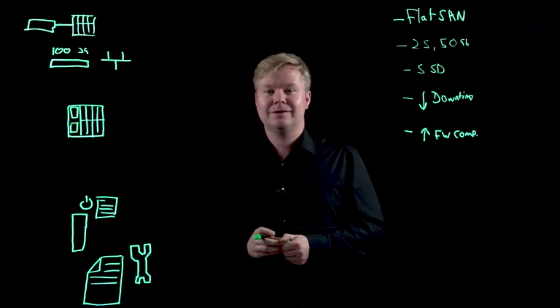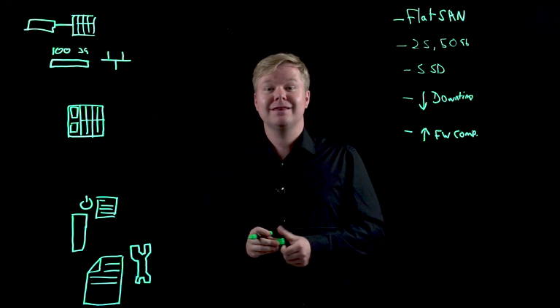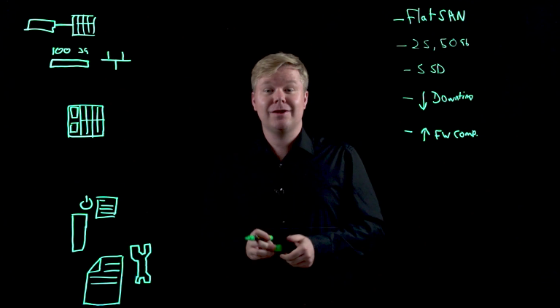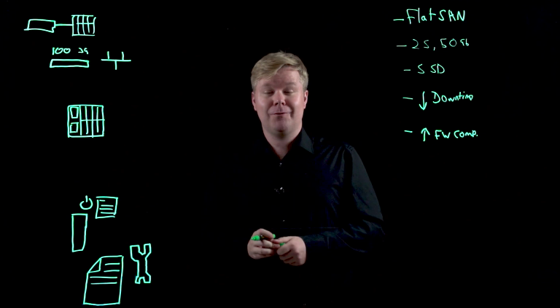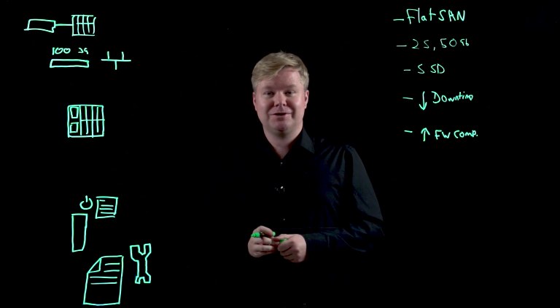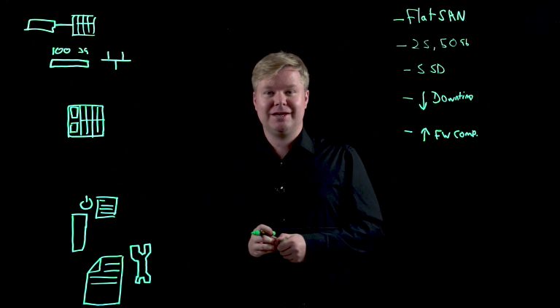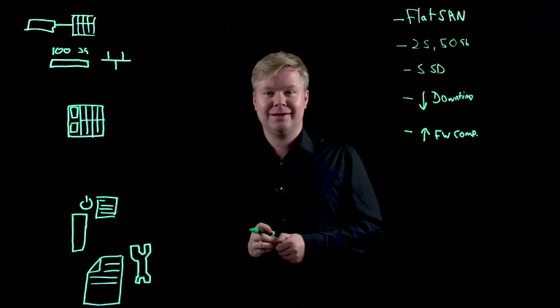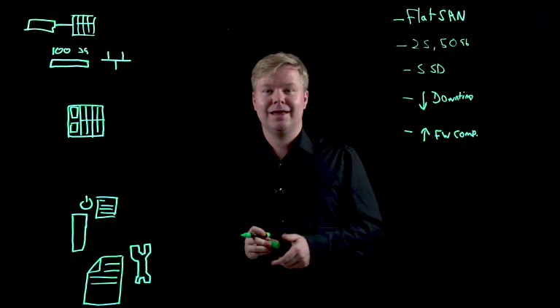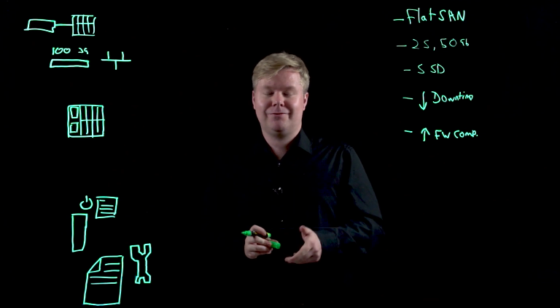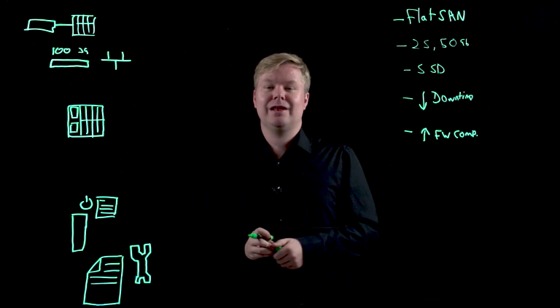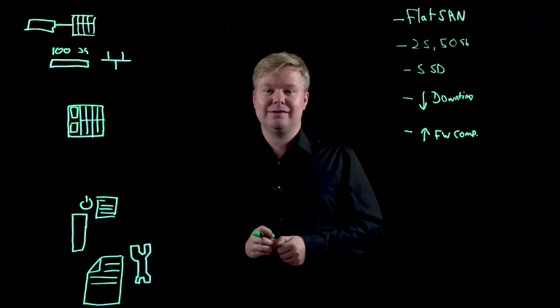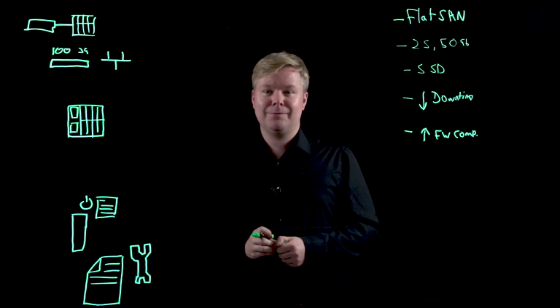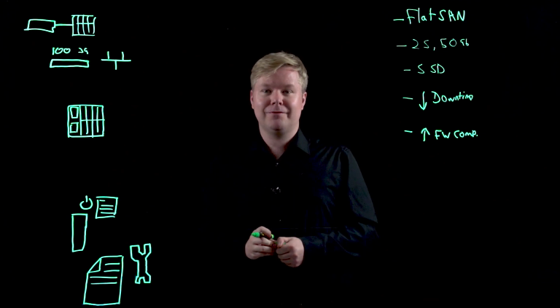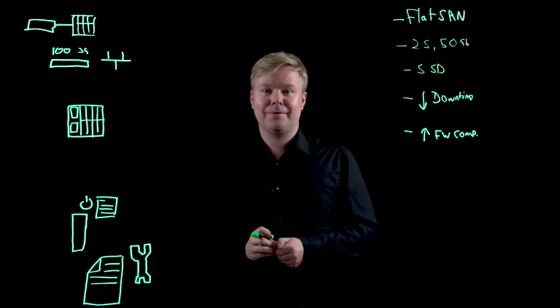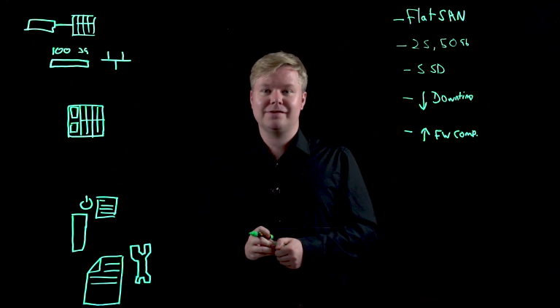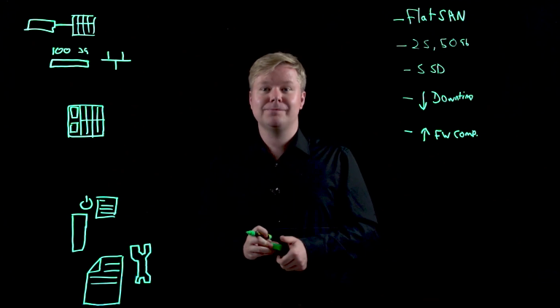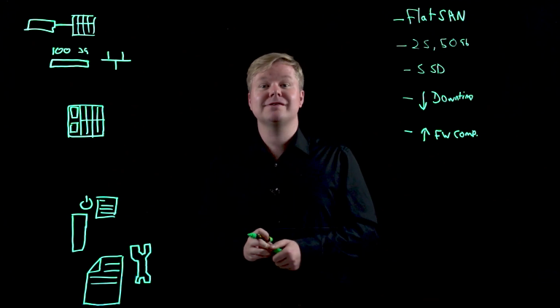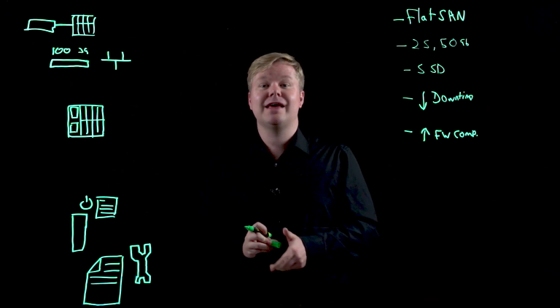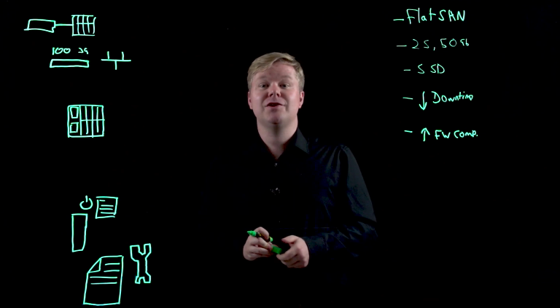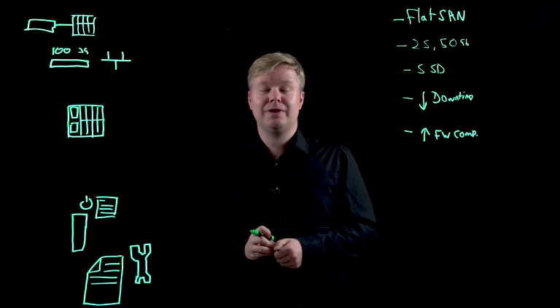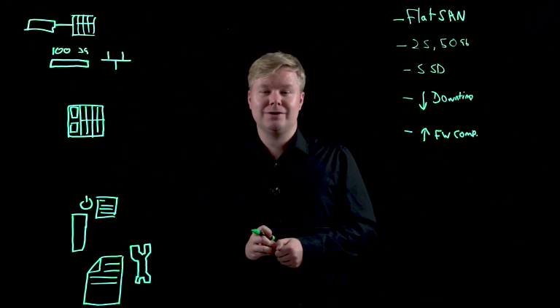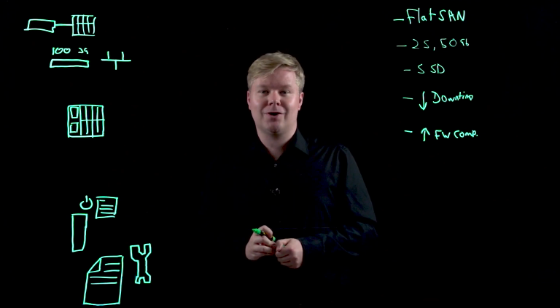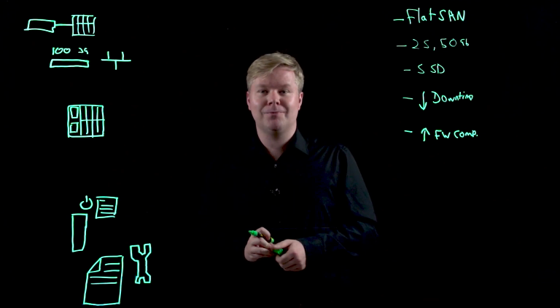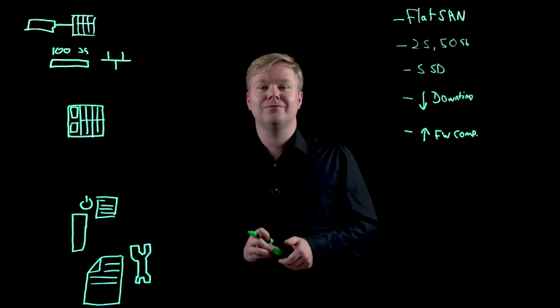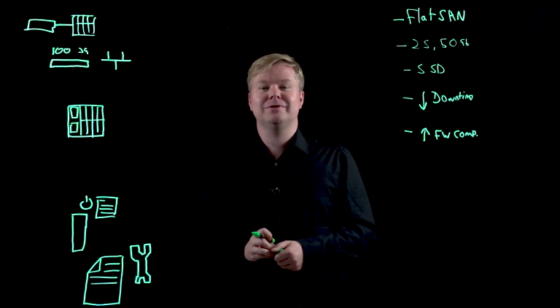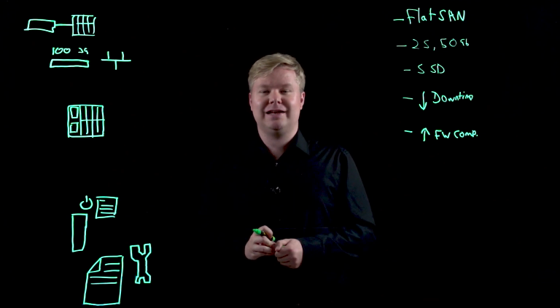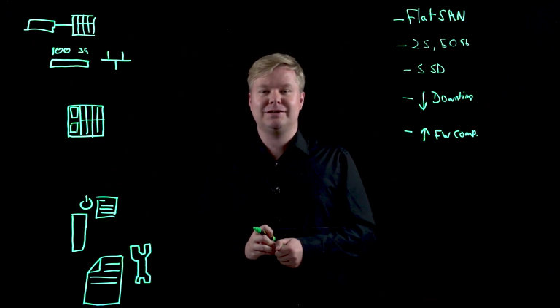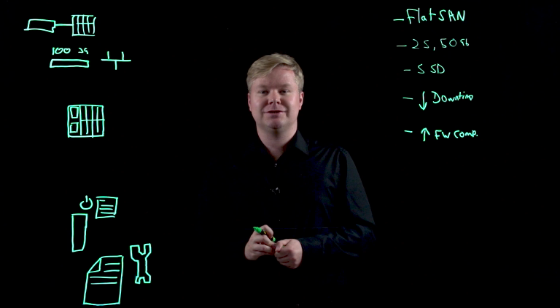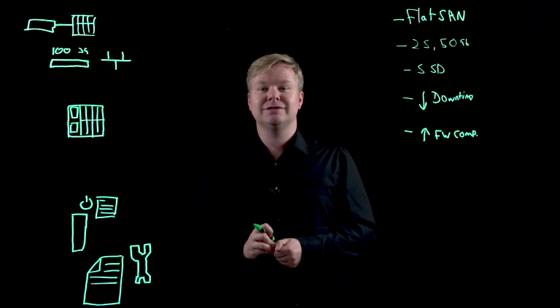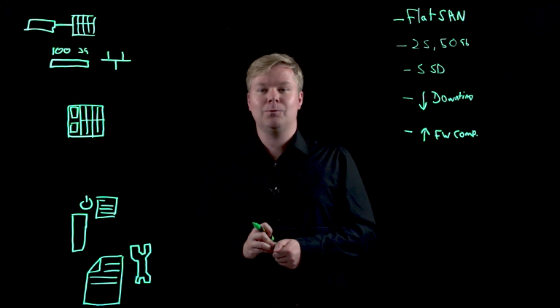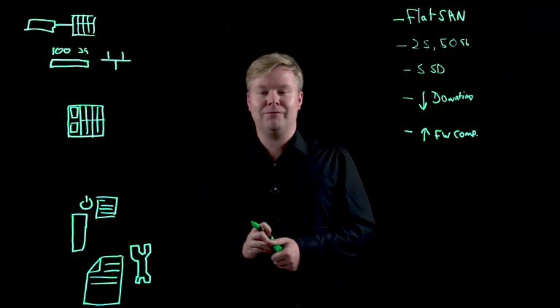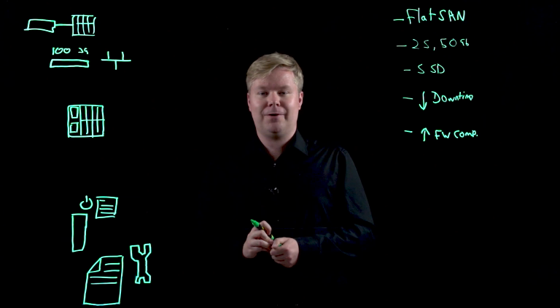Thank you for watching. If you'd like to see more information, please go to hpe.com/OneView.